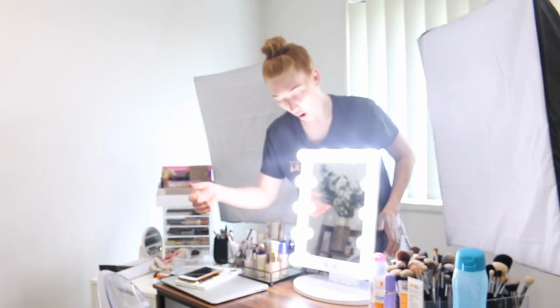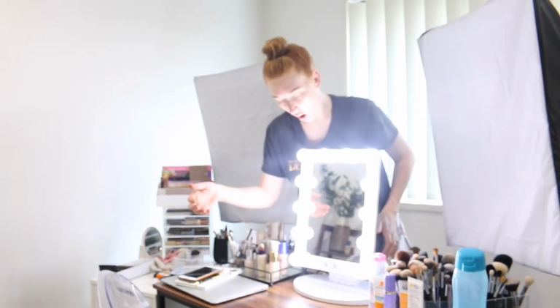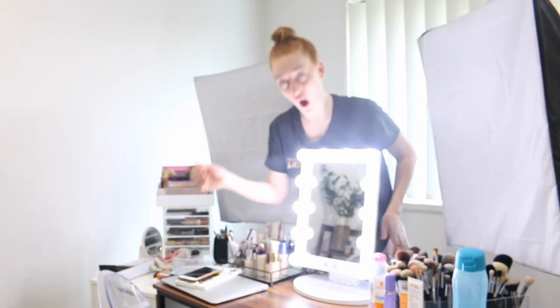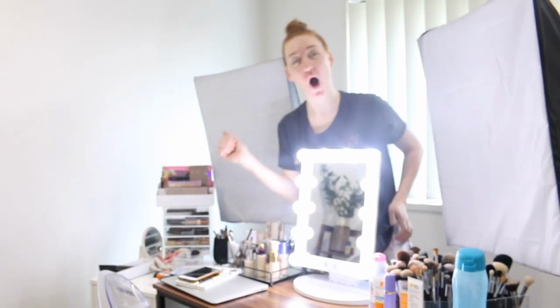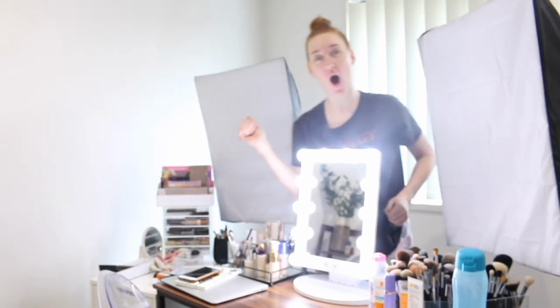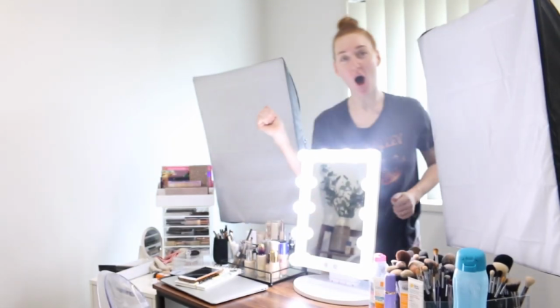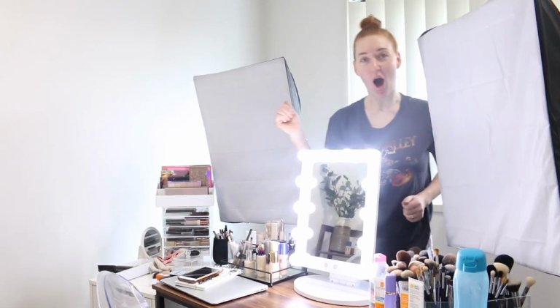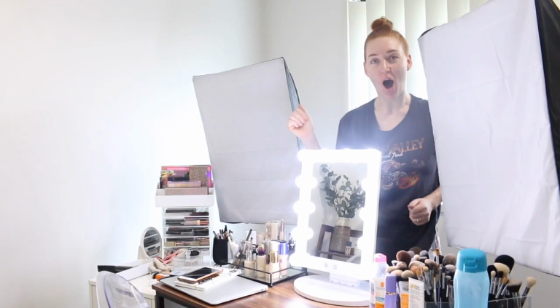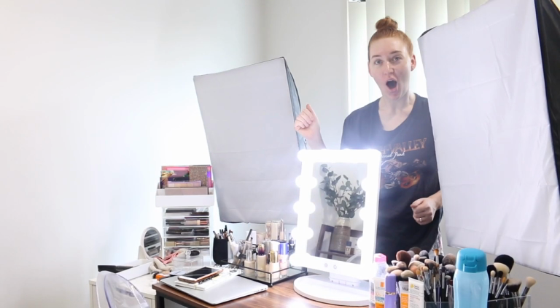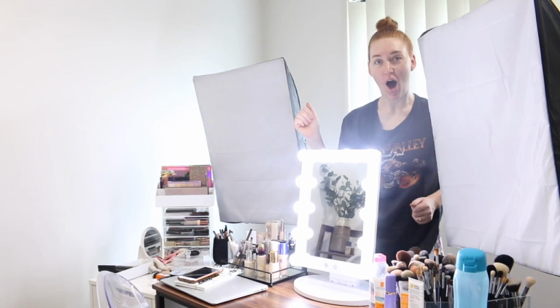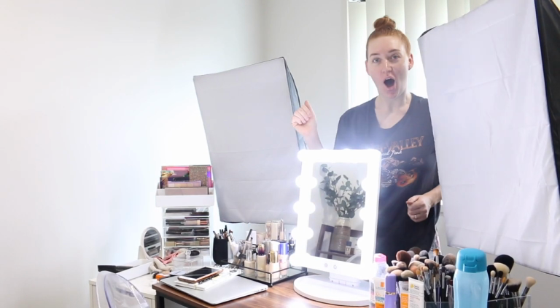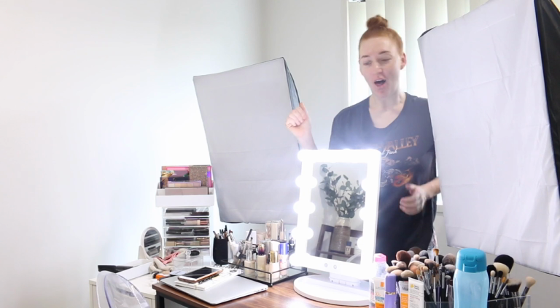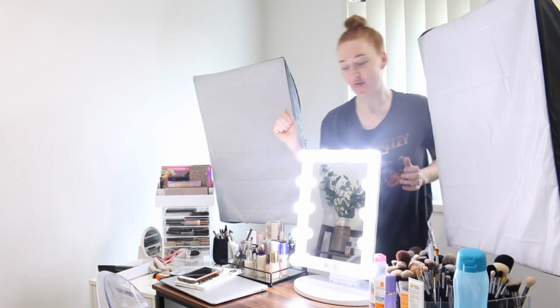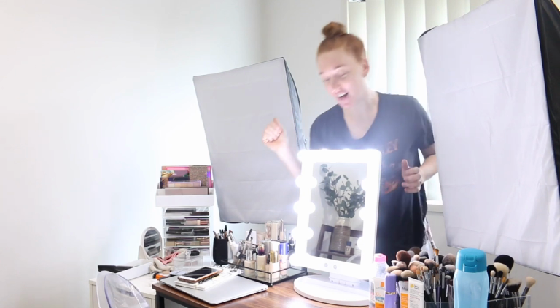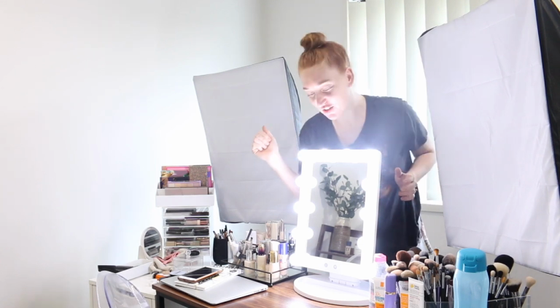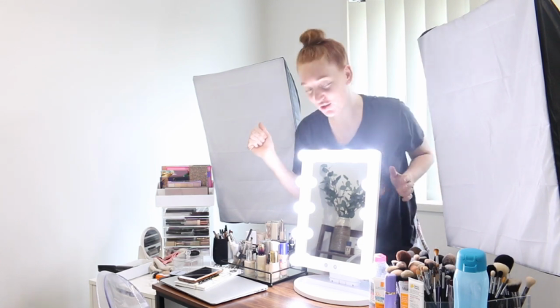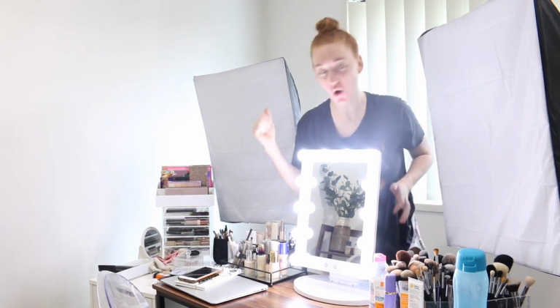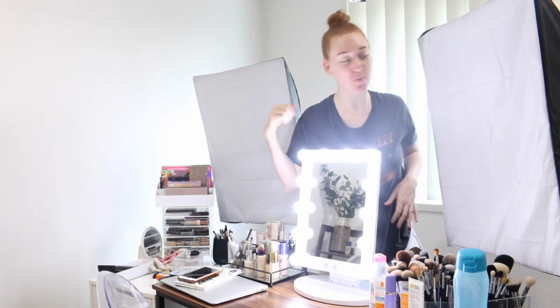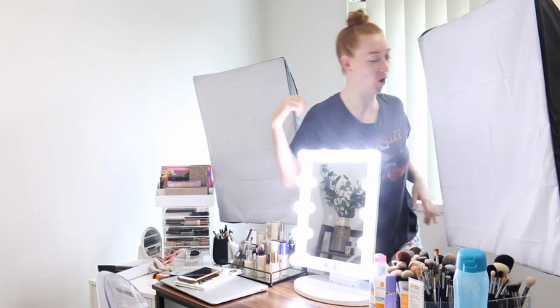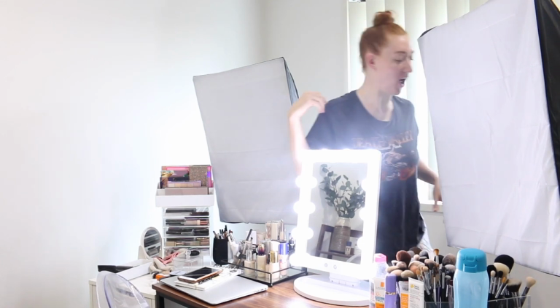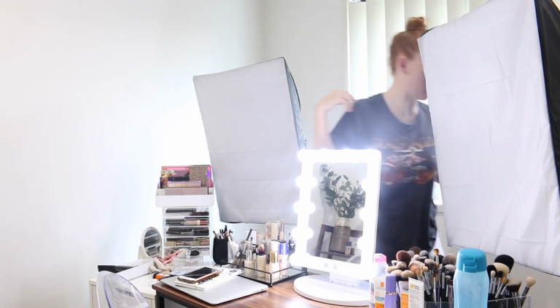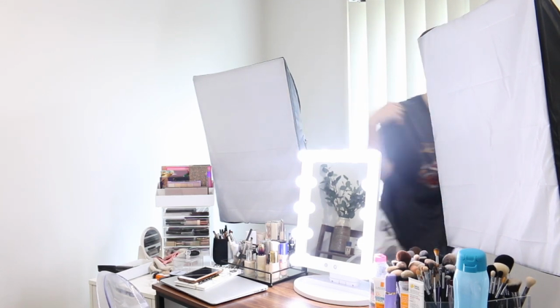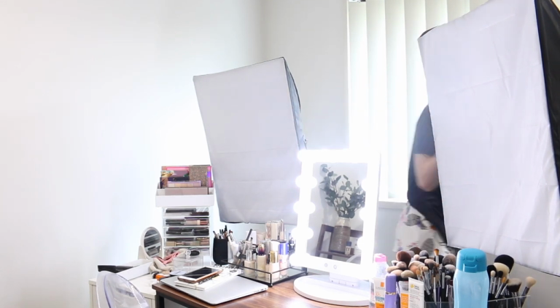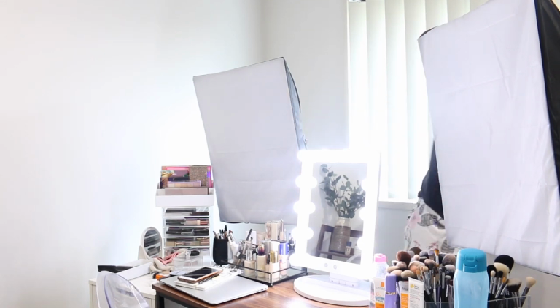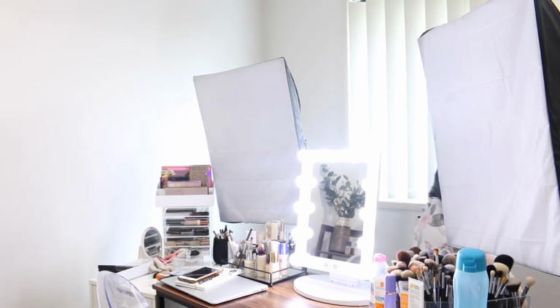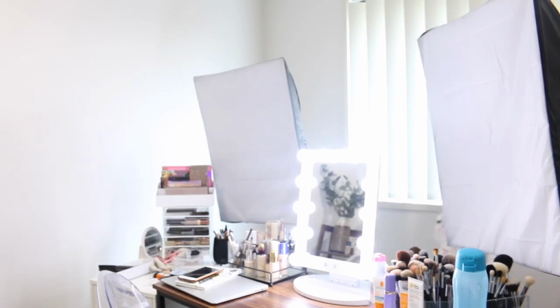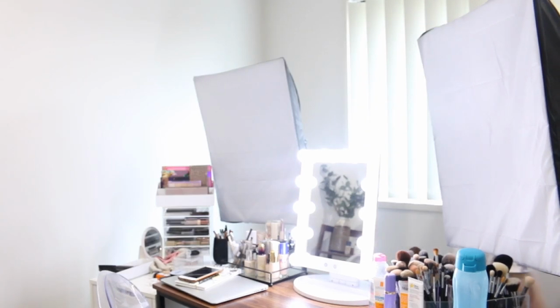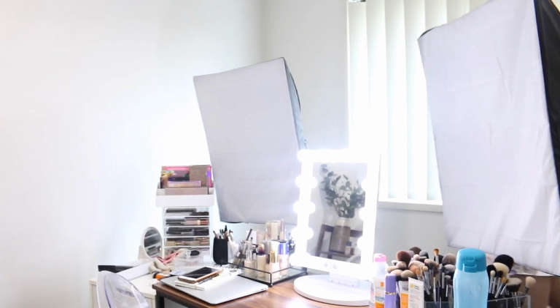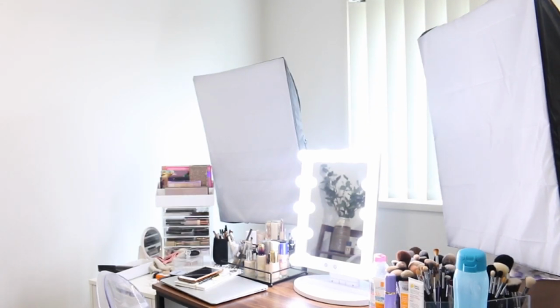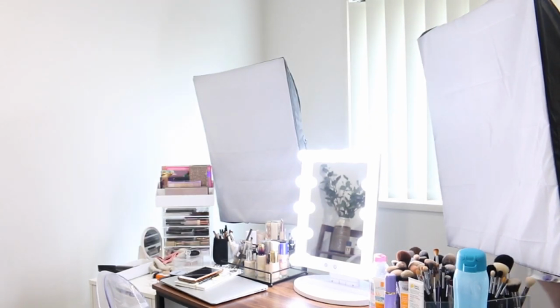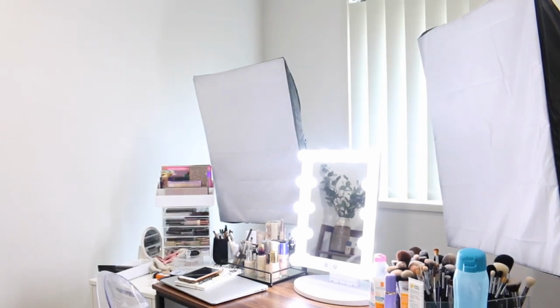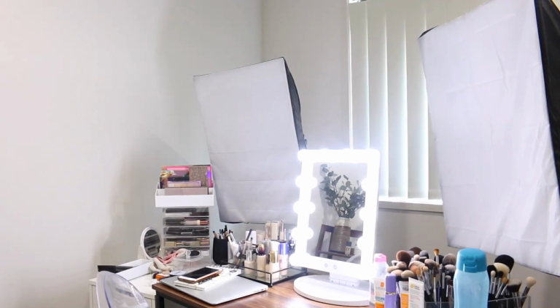That's so bright! Let's shut the windows.